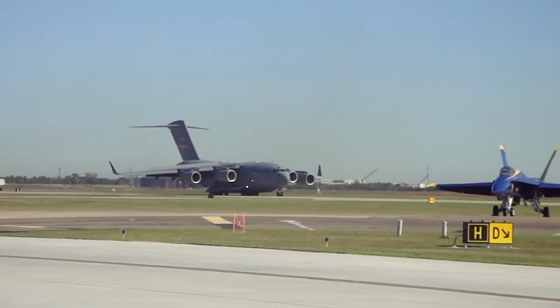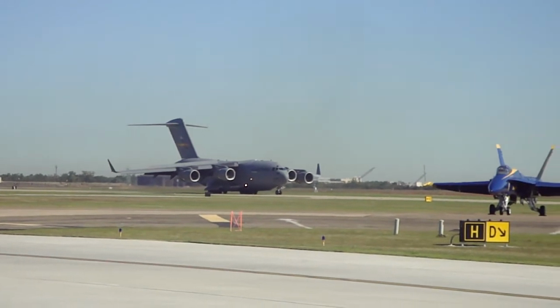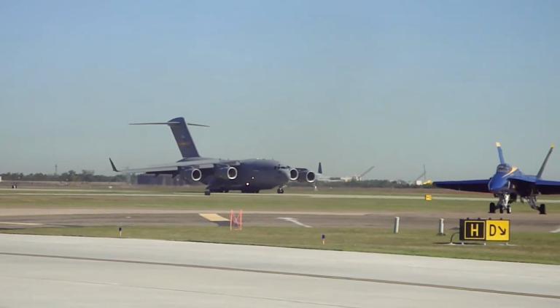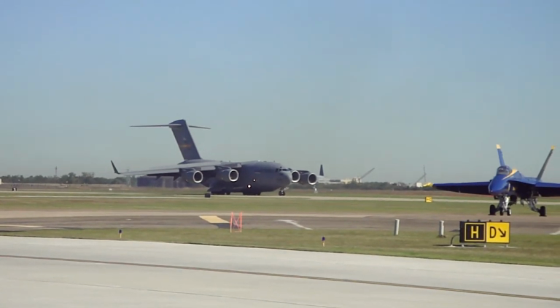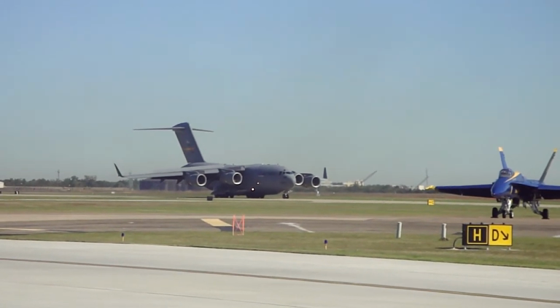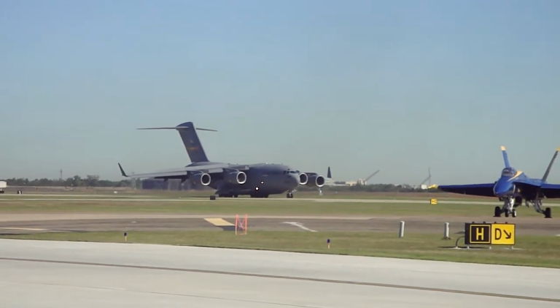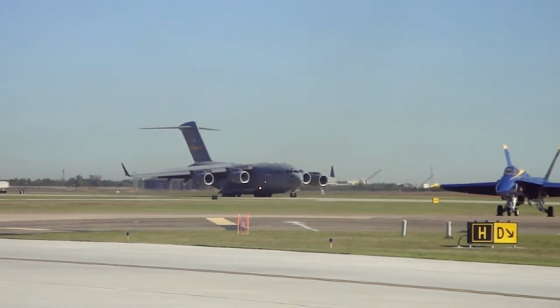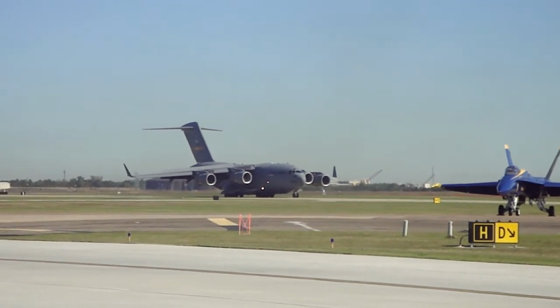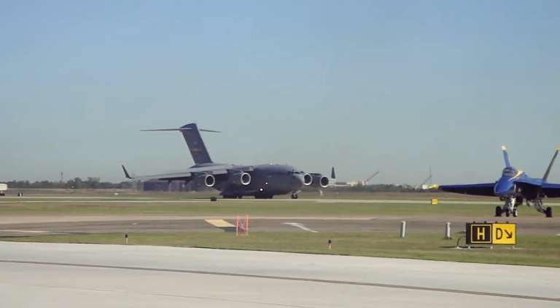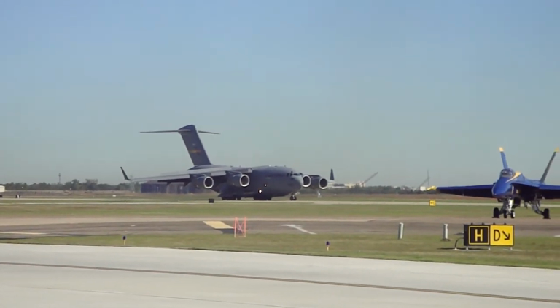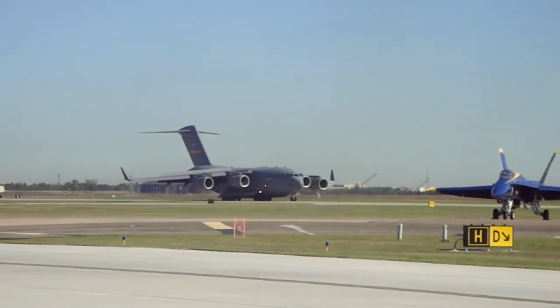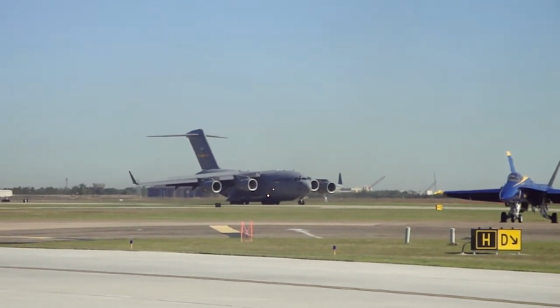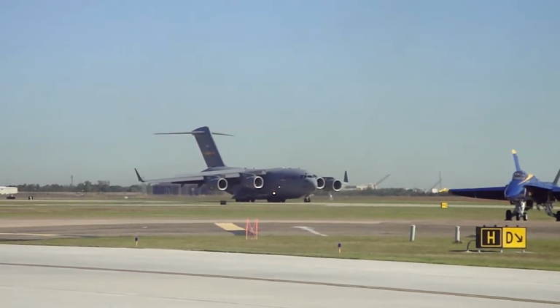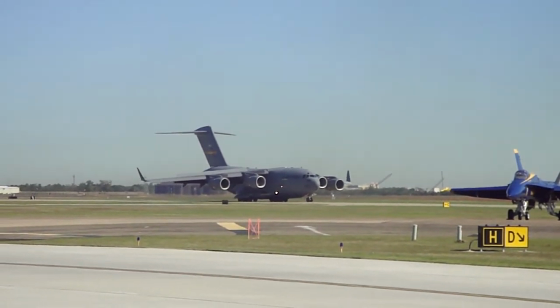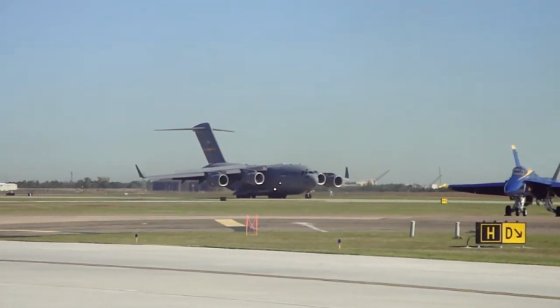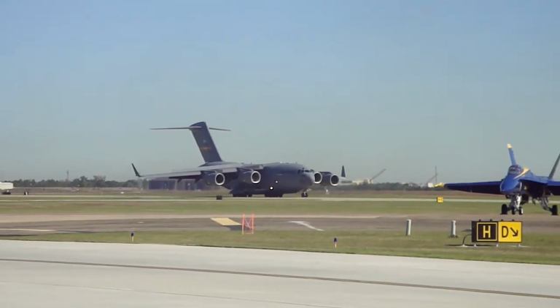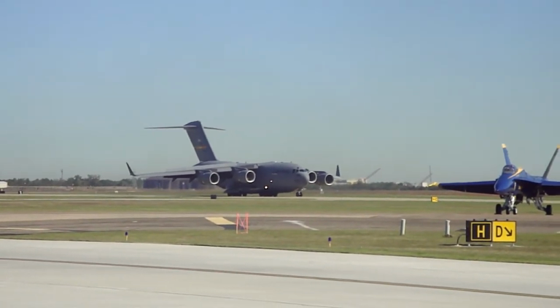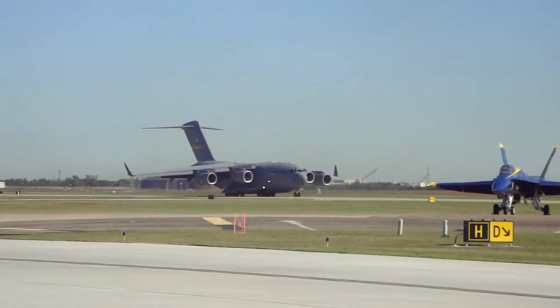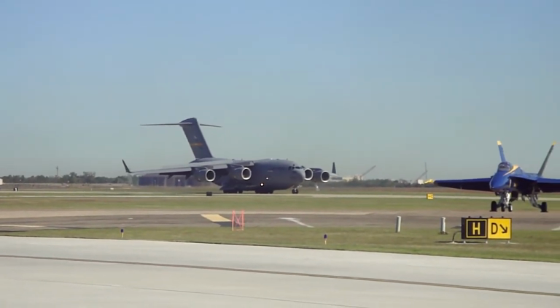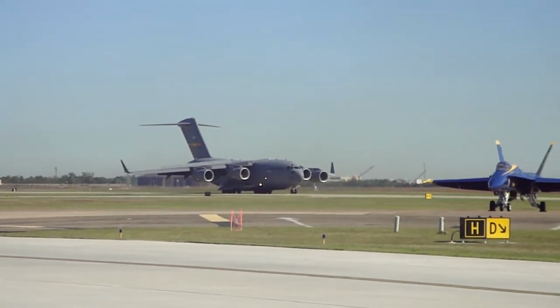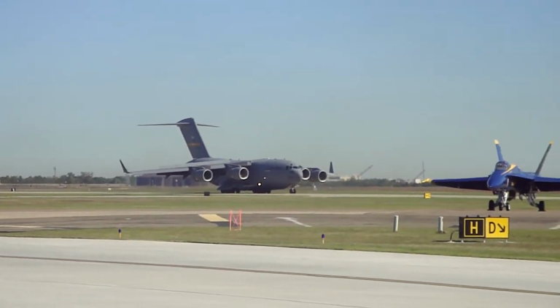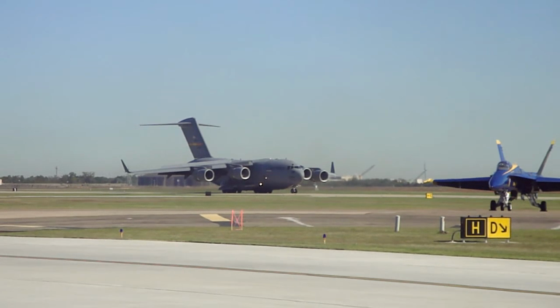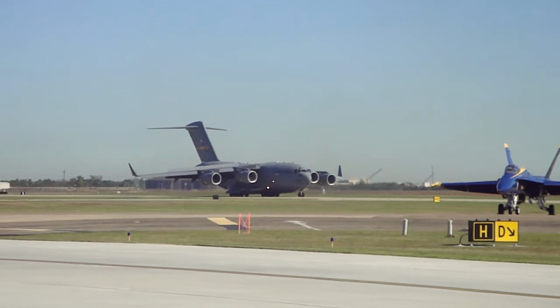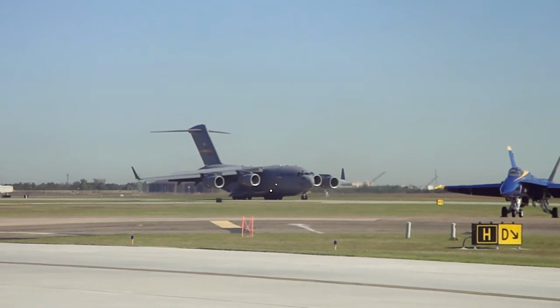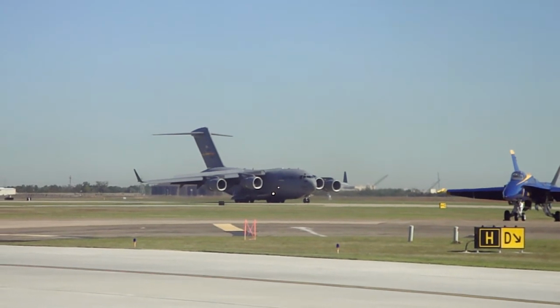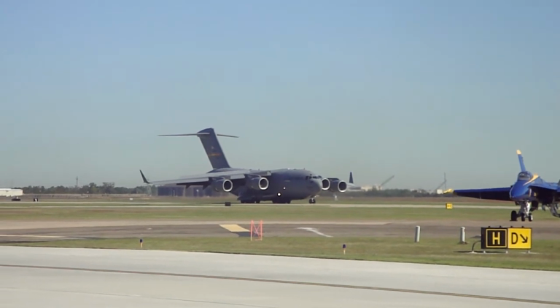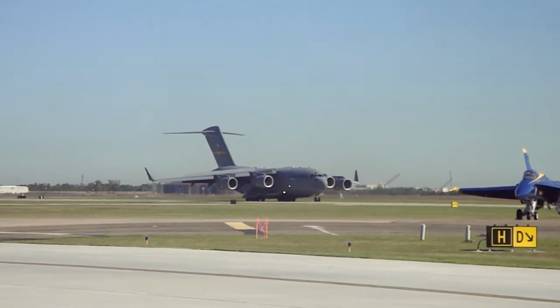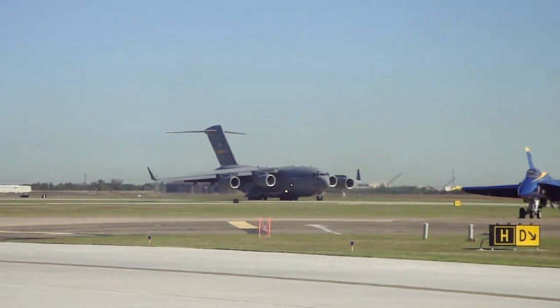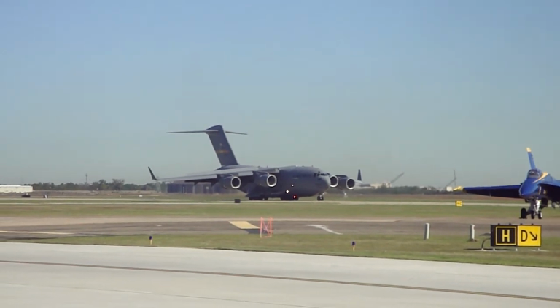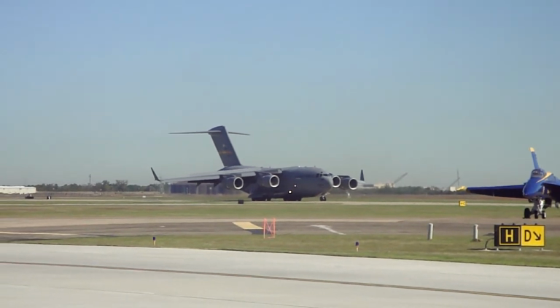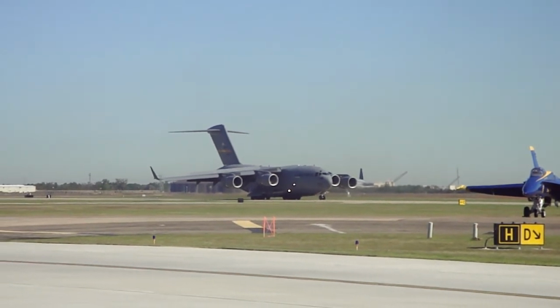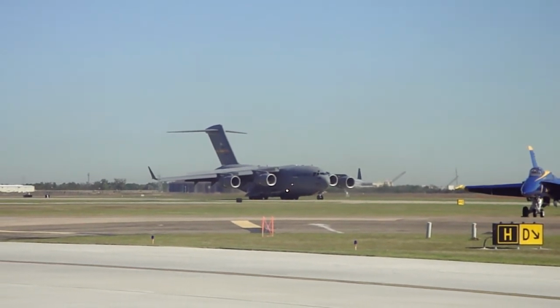The service ceiling of the Globemaster 3 is up at 45,000 feet.